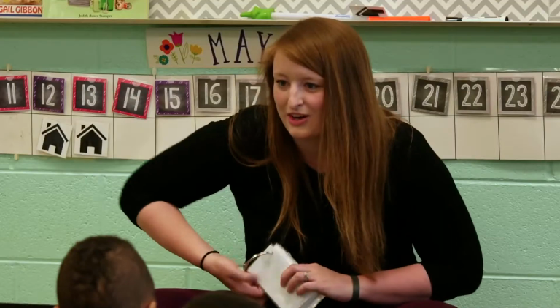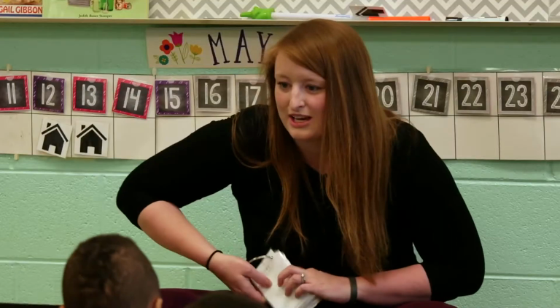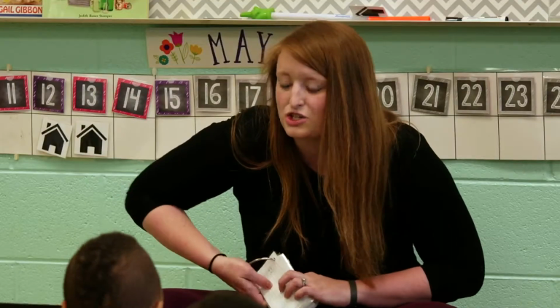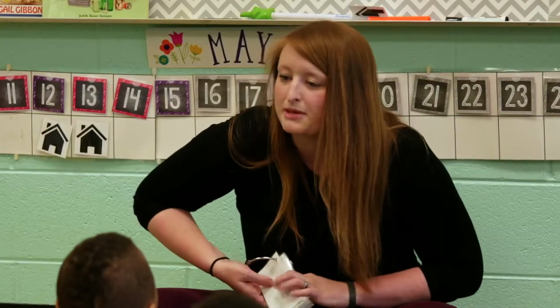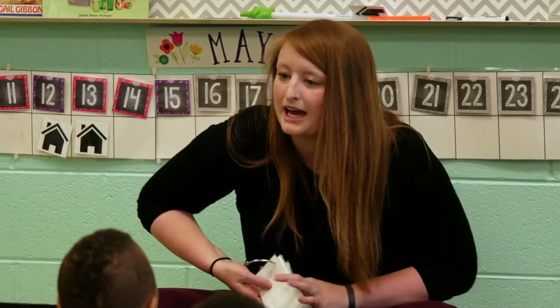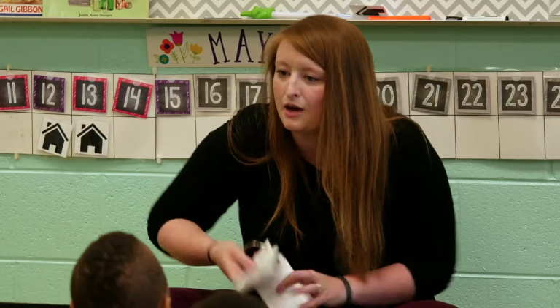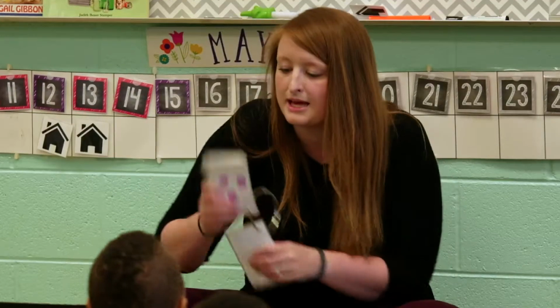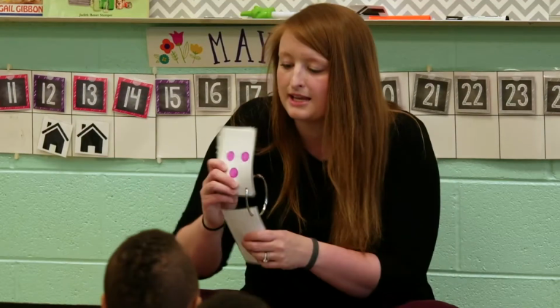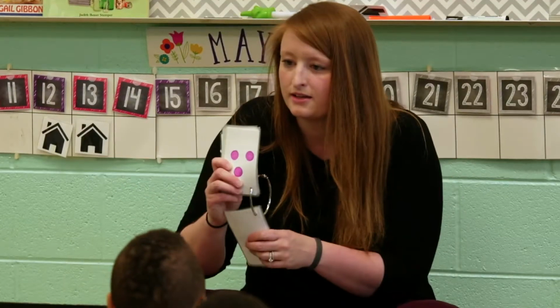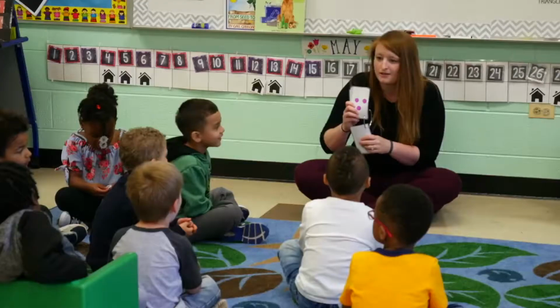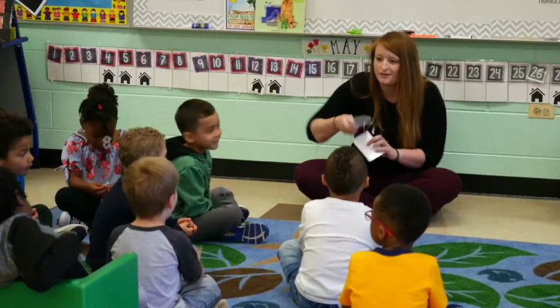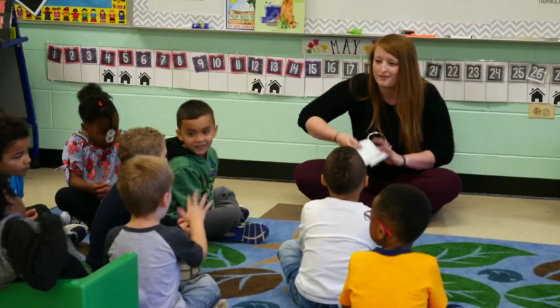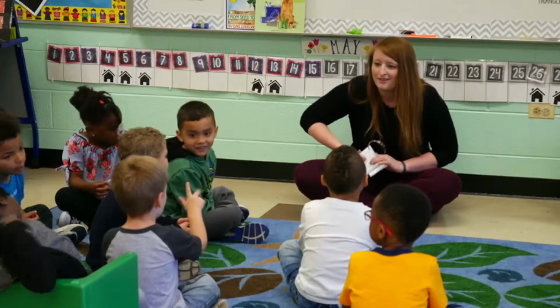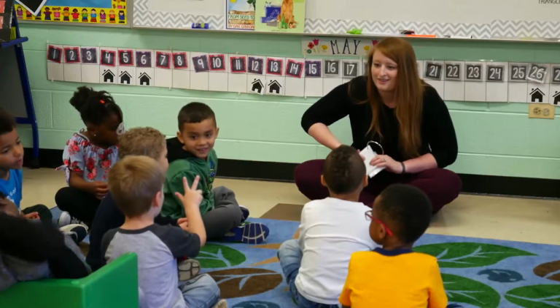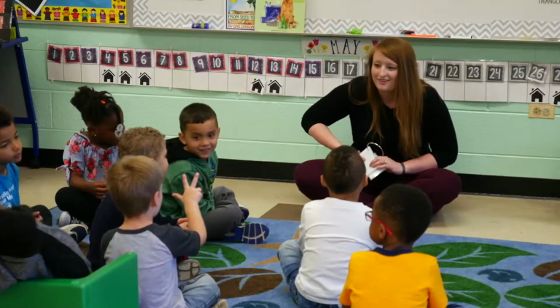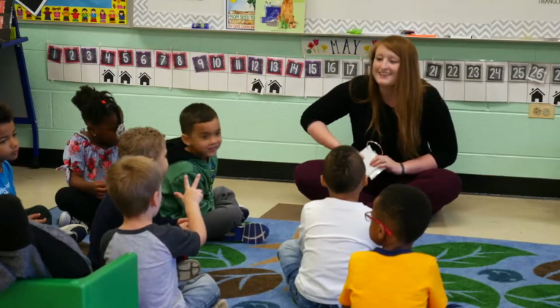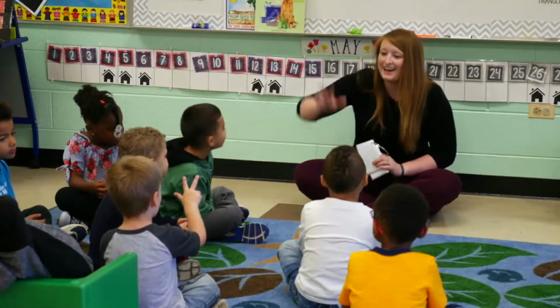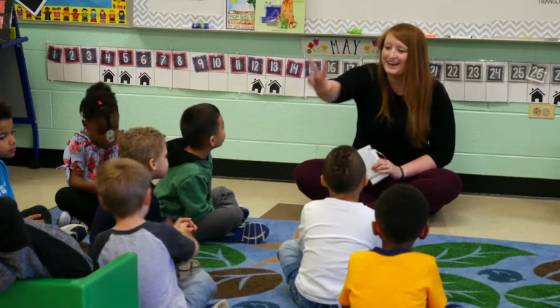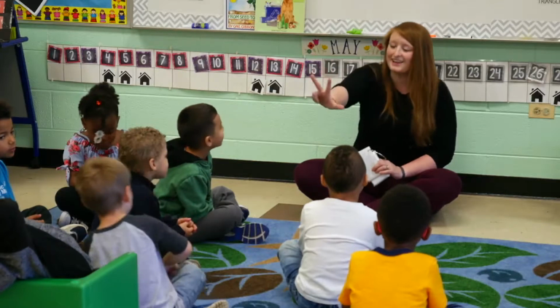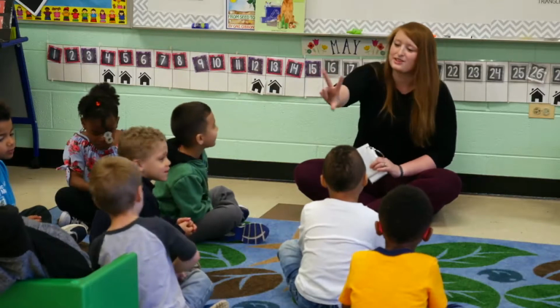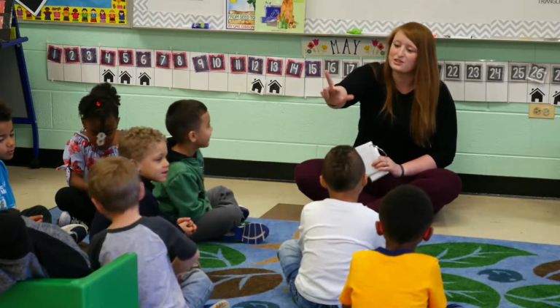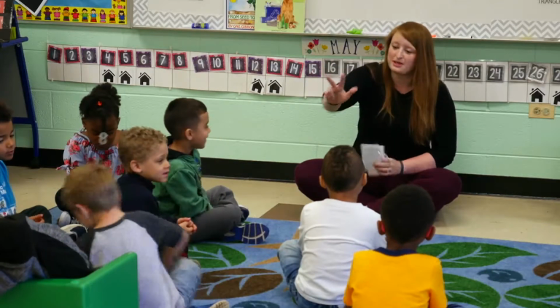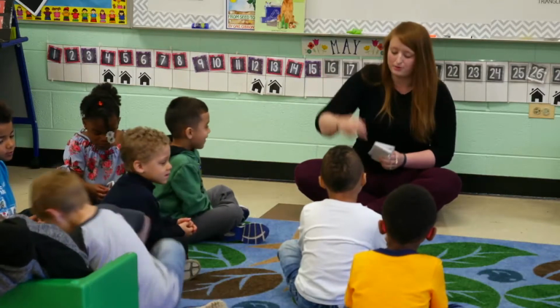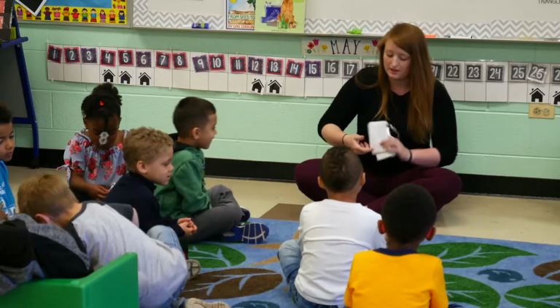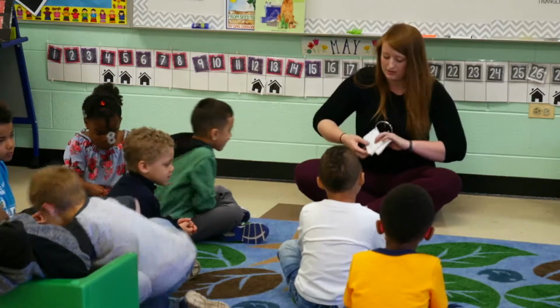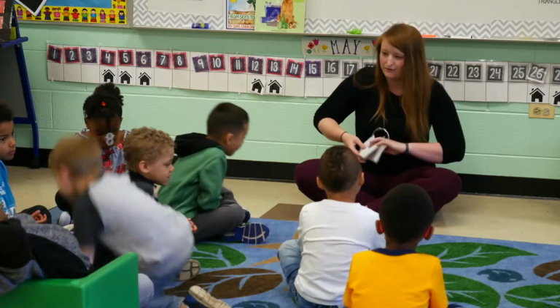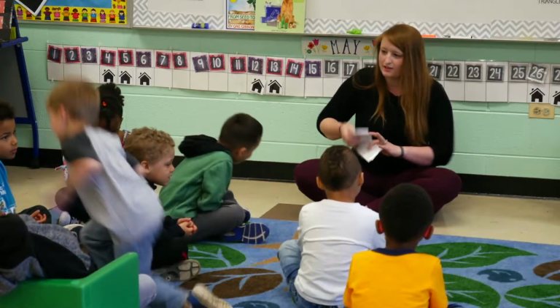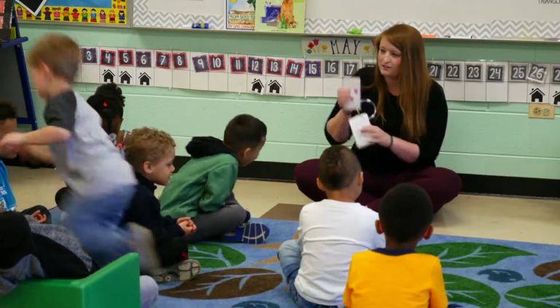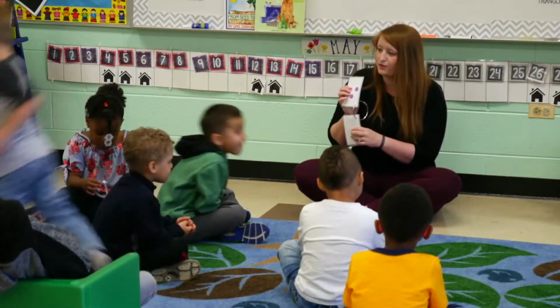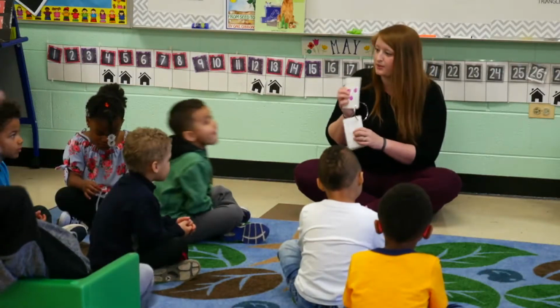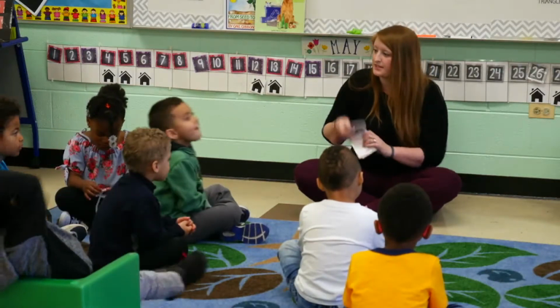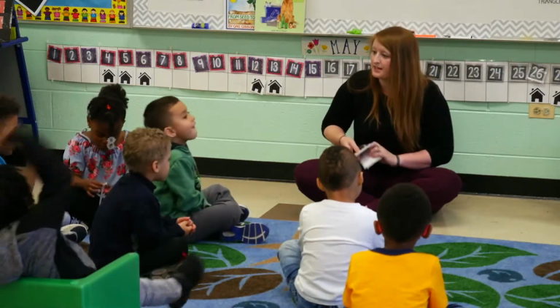Okay, show me how many. Yeah, I like the way you showed me three — three fingers for three dots.